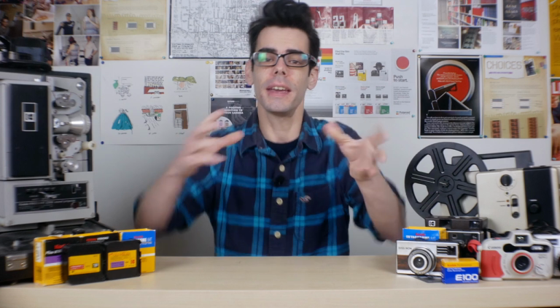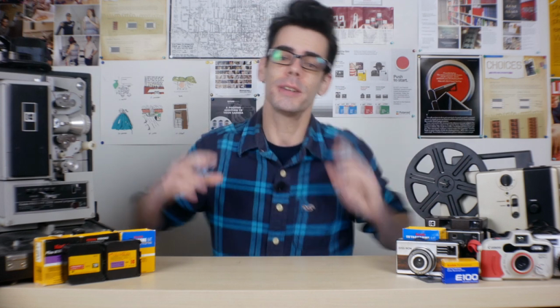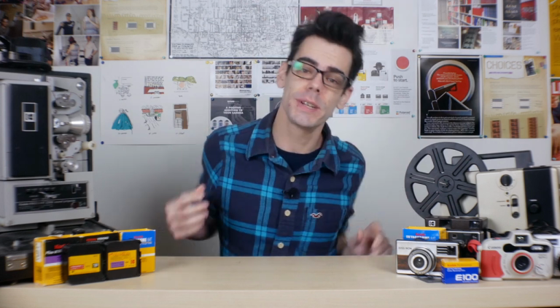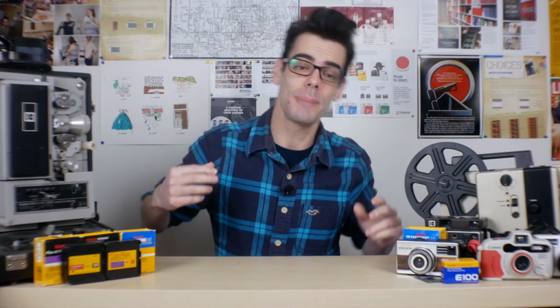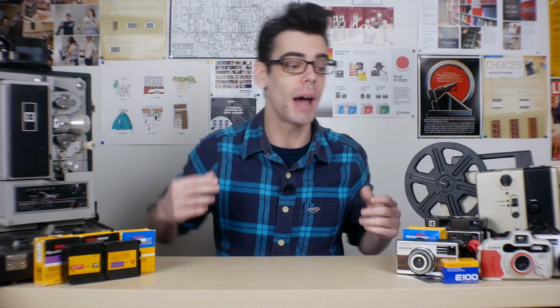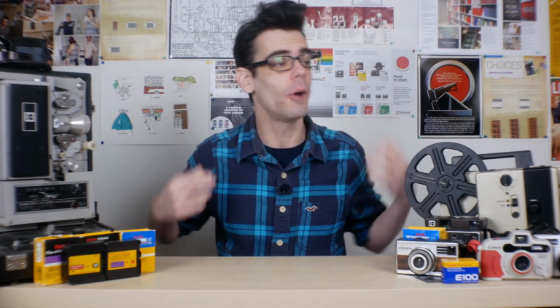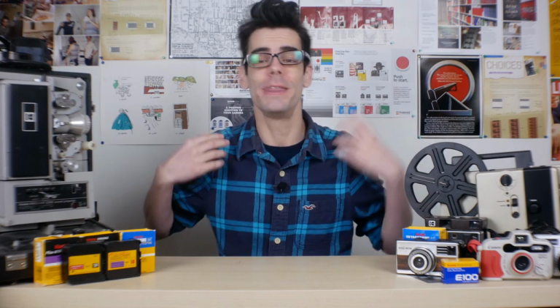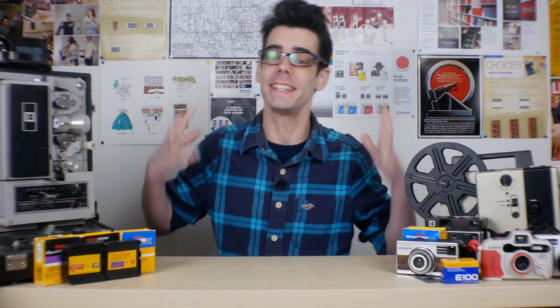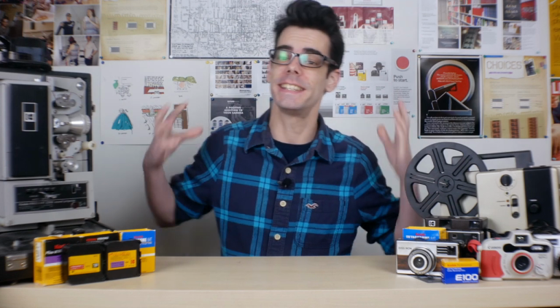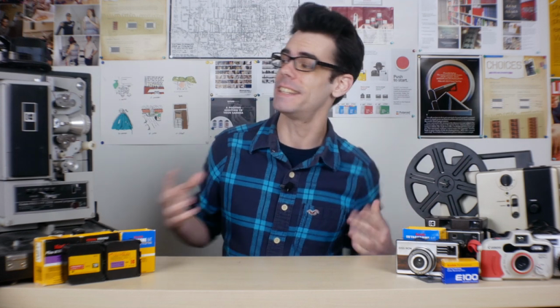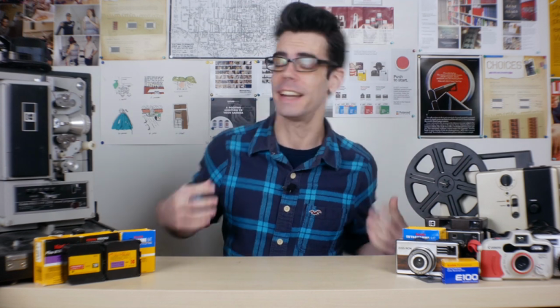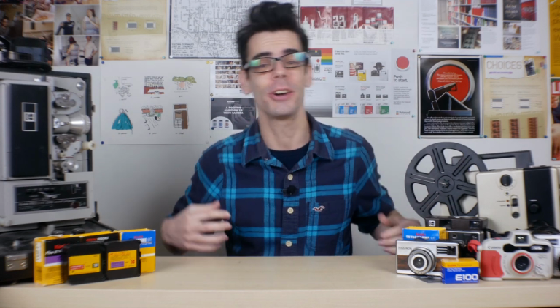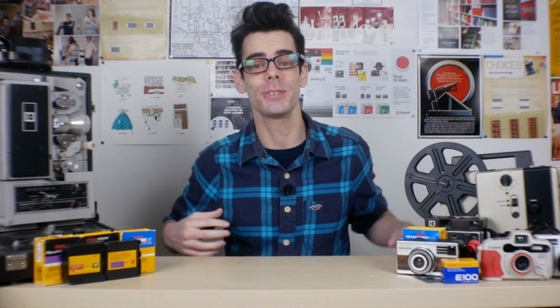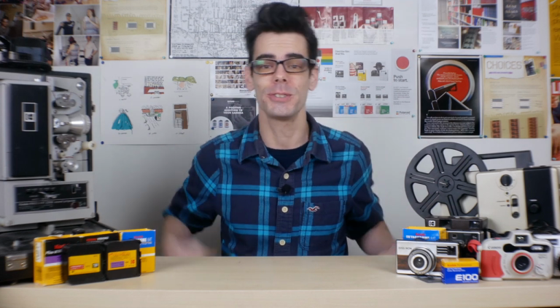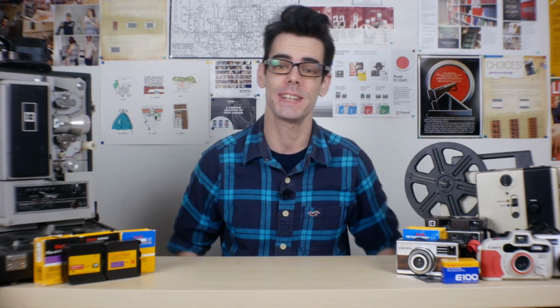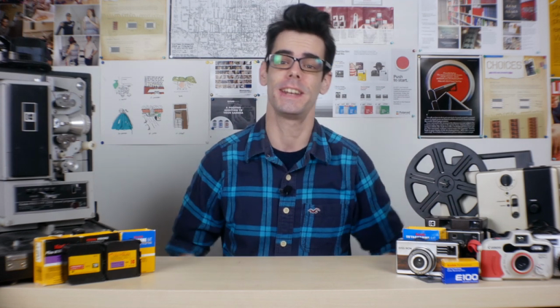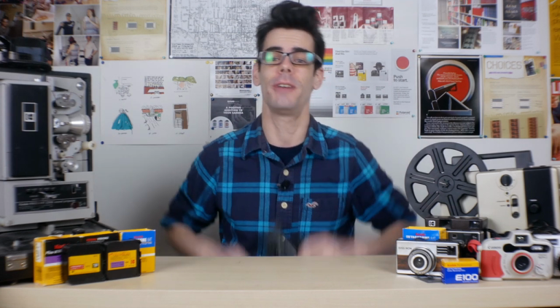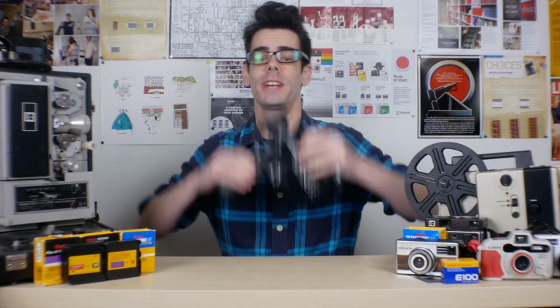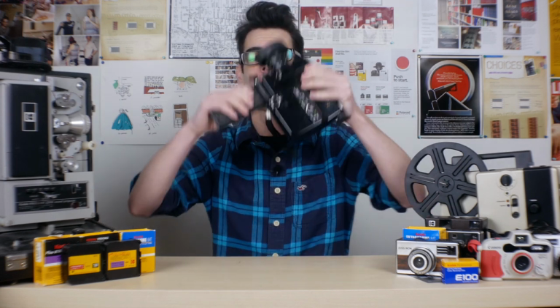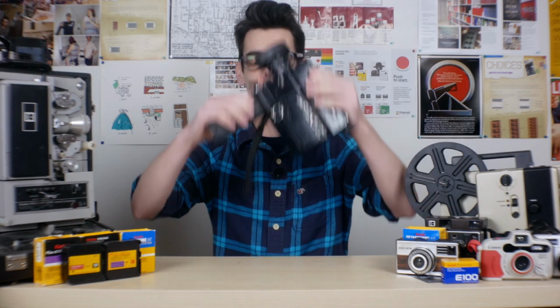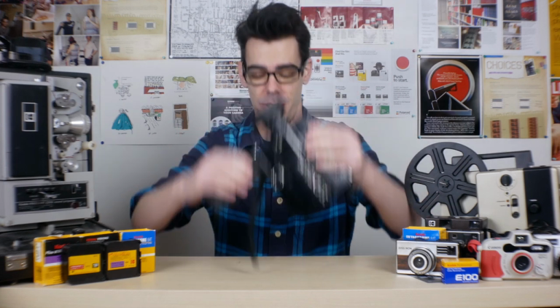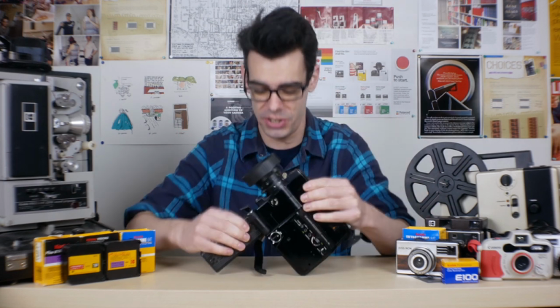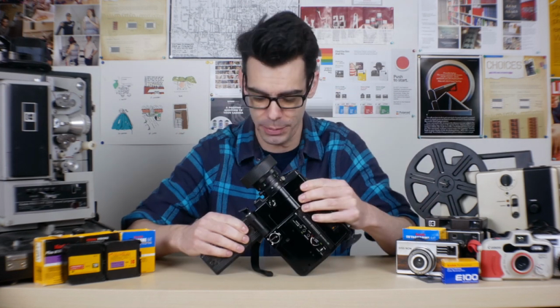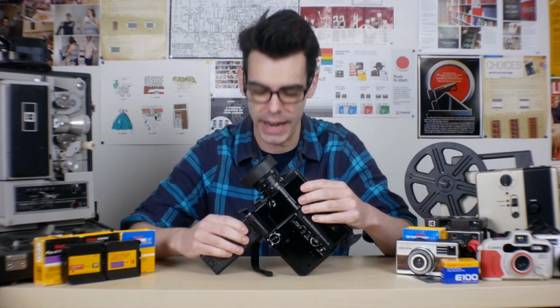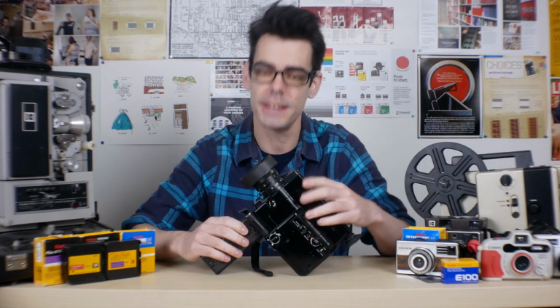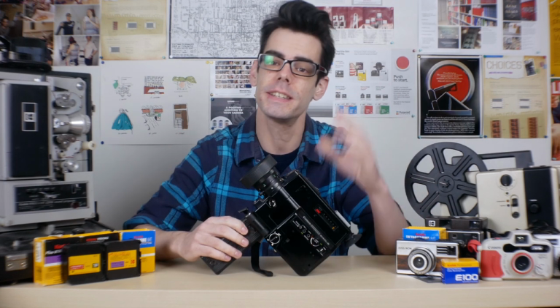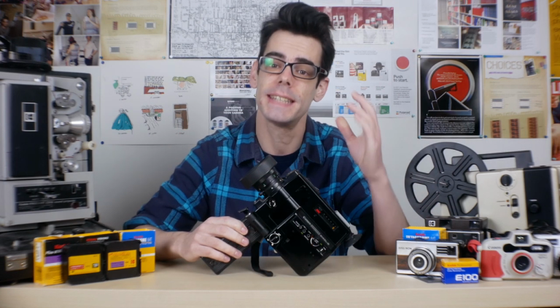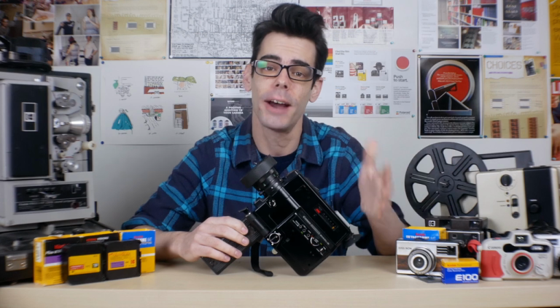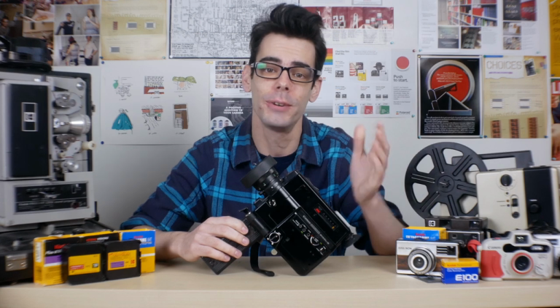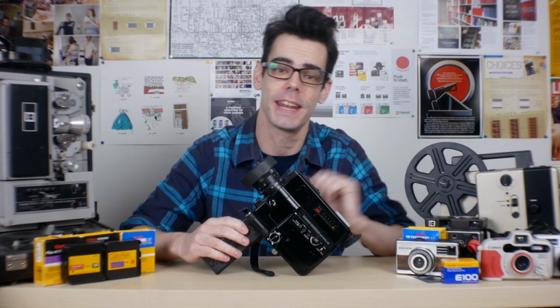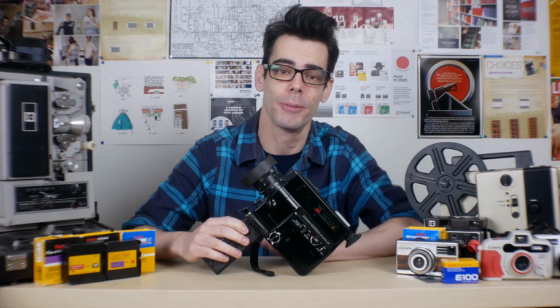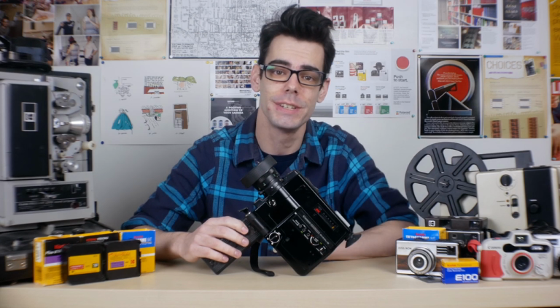Hey guys, what's up? I'm Noah, this is Analog Resurgence, and today we're talking about Super 8 Sound Cameras.